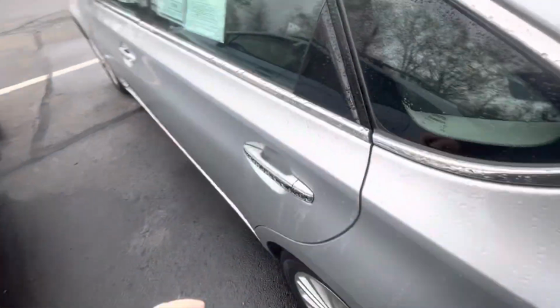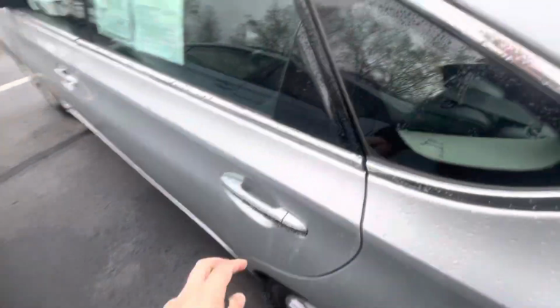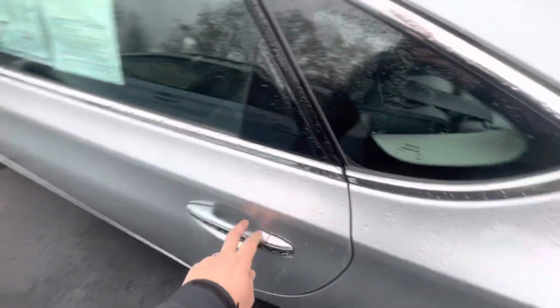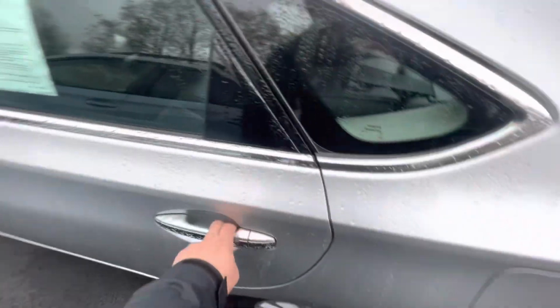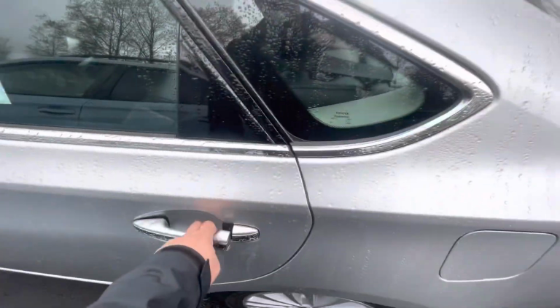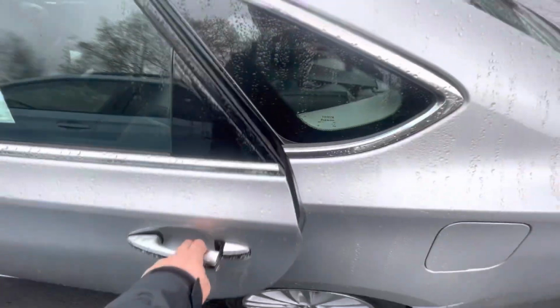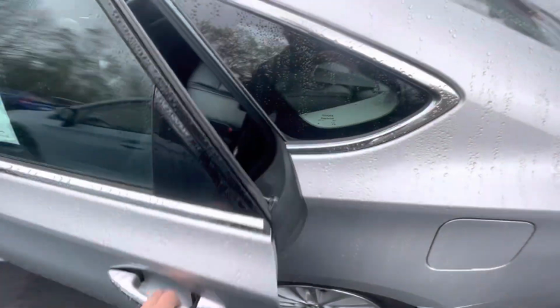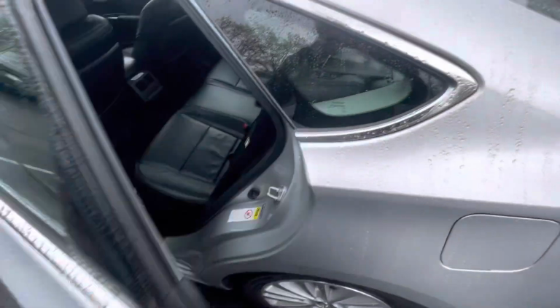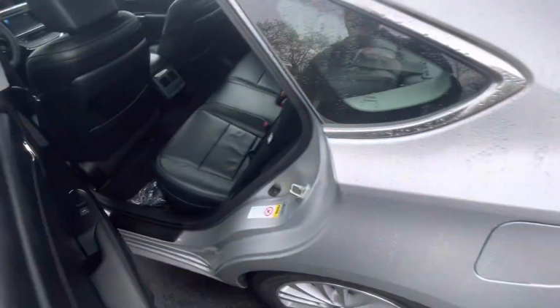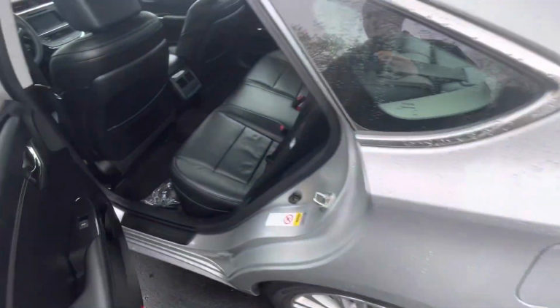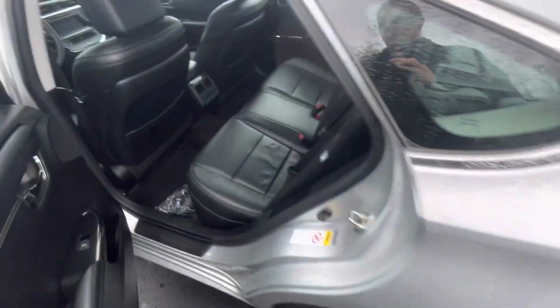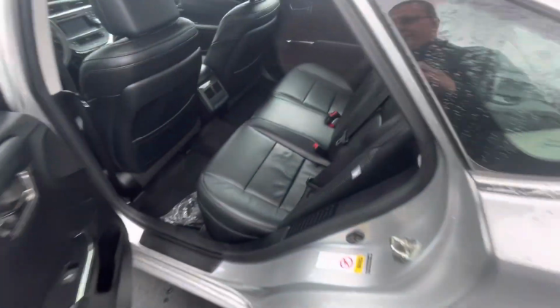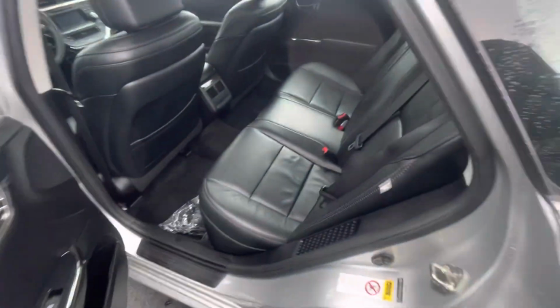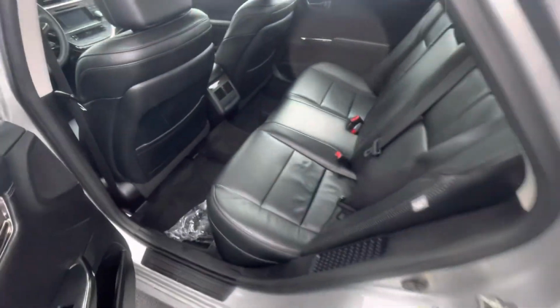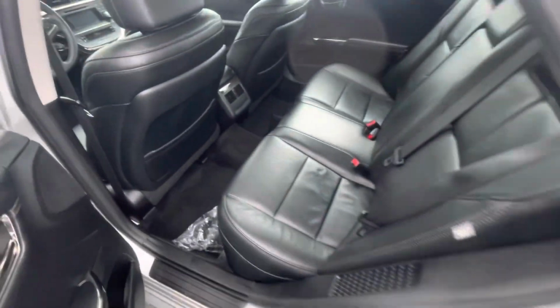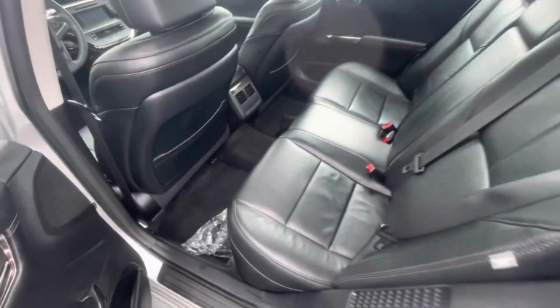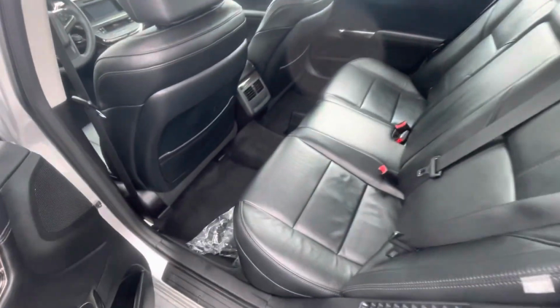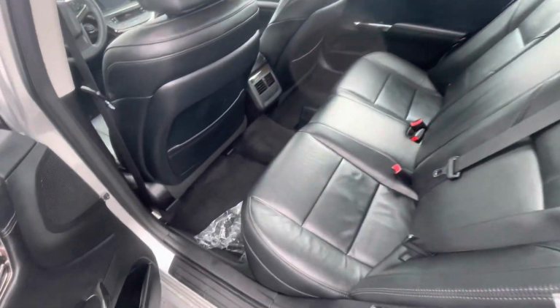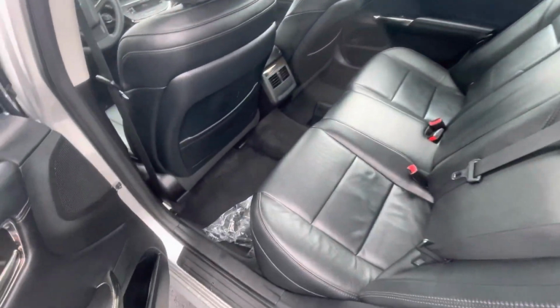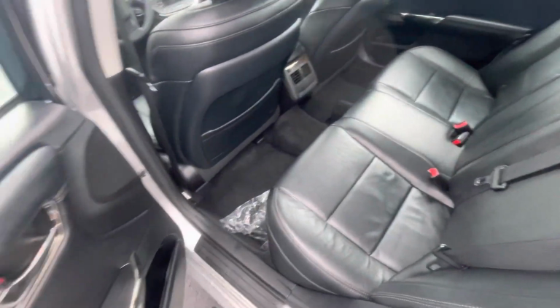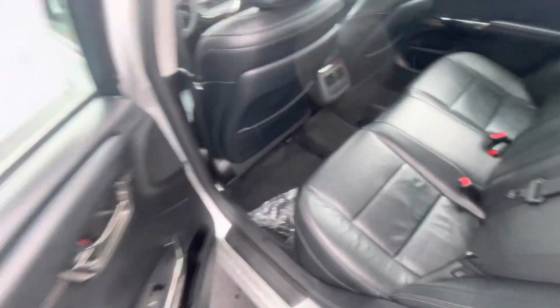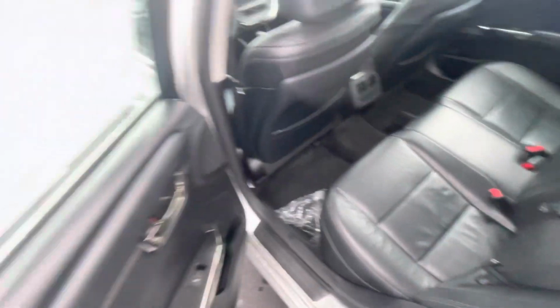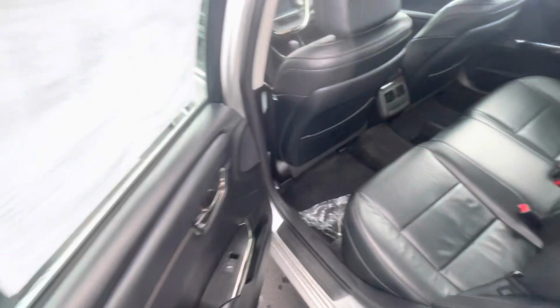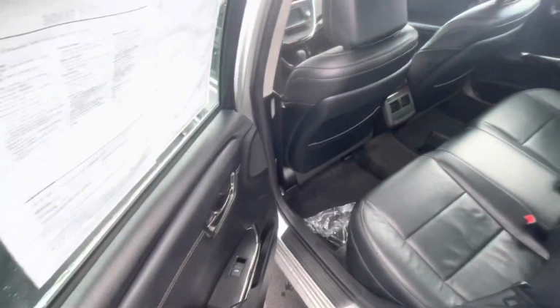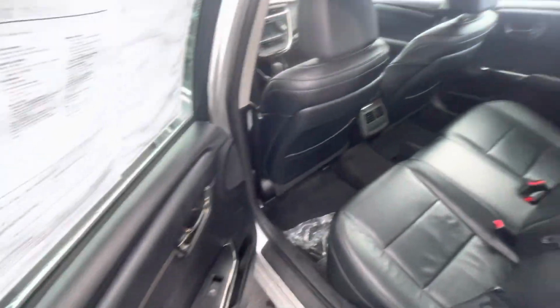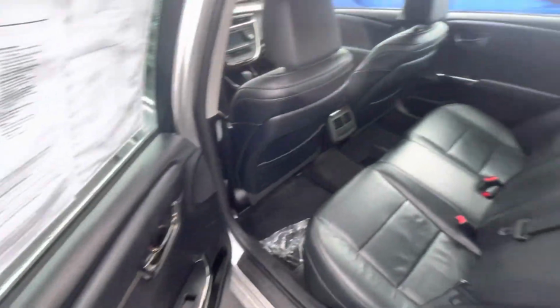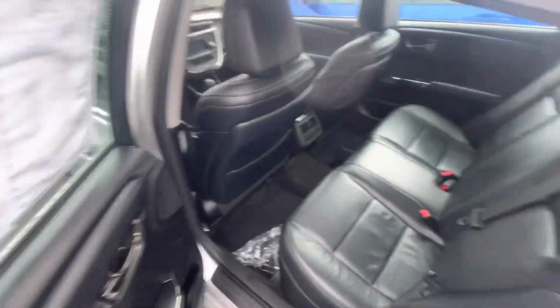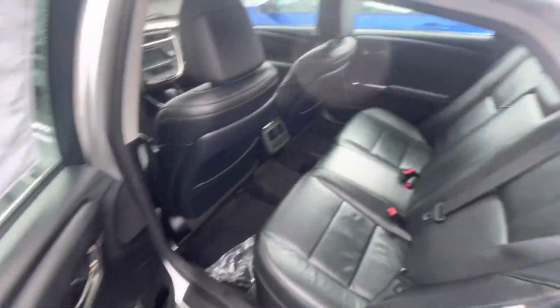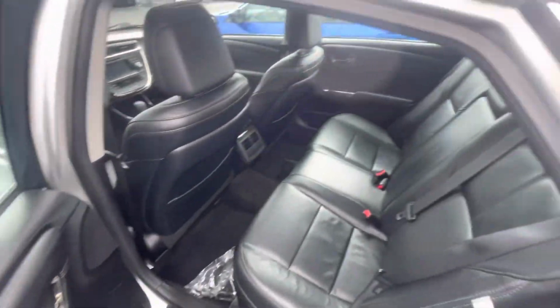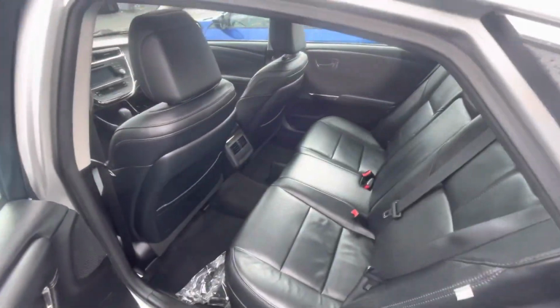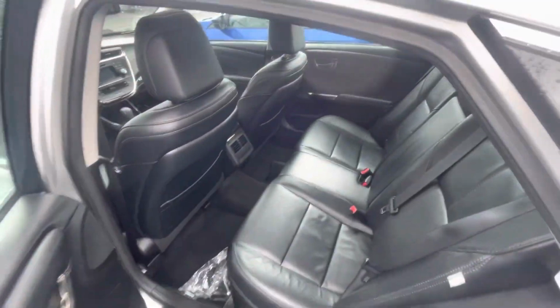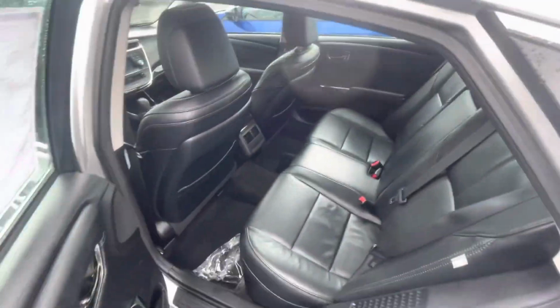Let's bring you over here to the back seat. Plenty of legroom, as well as headroom there for your guests.